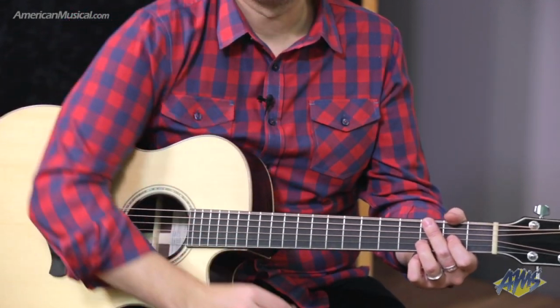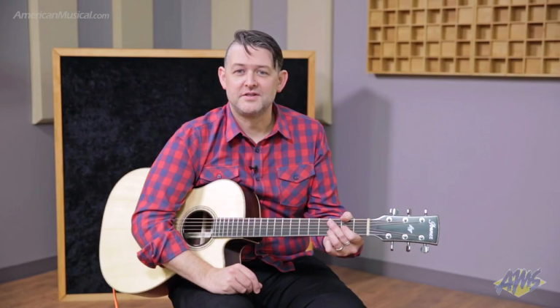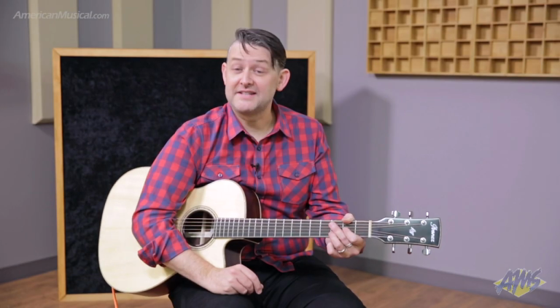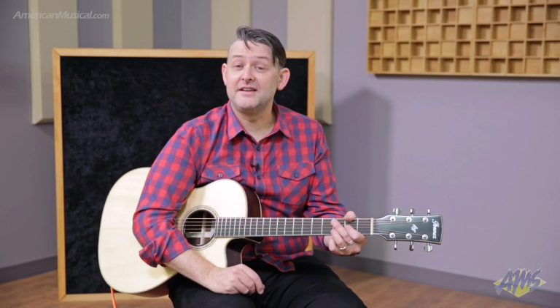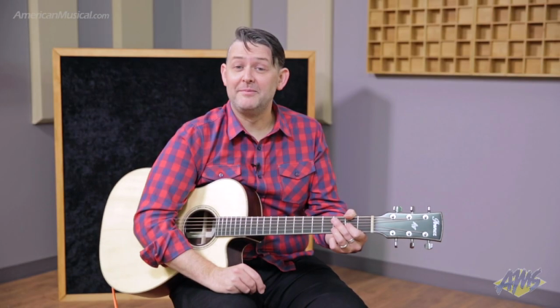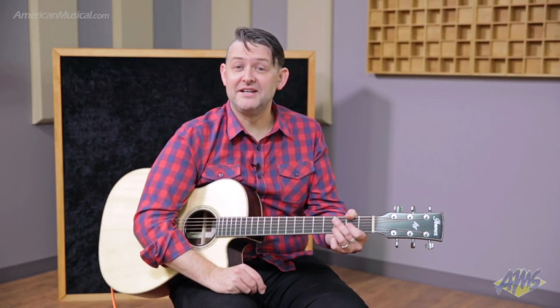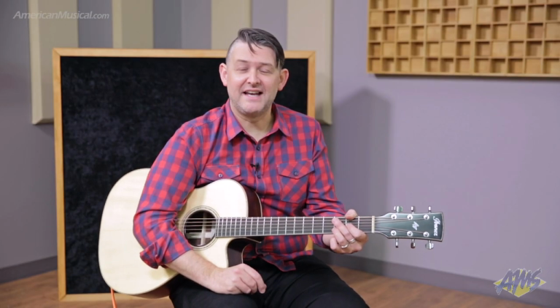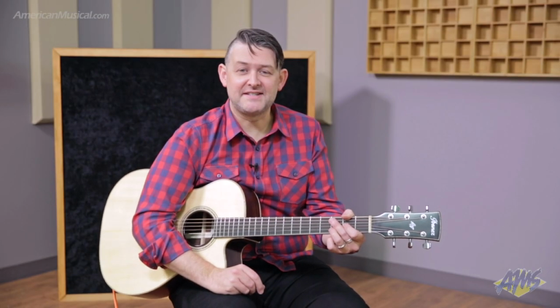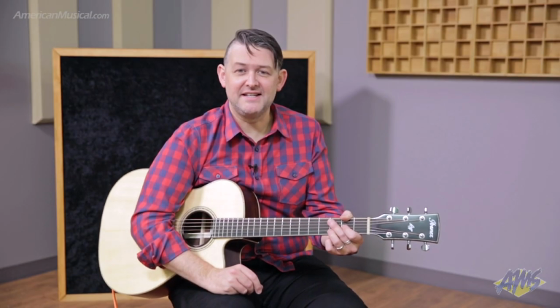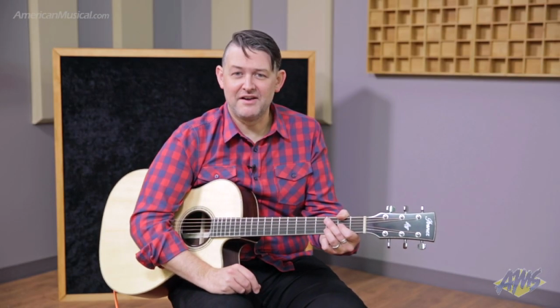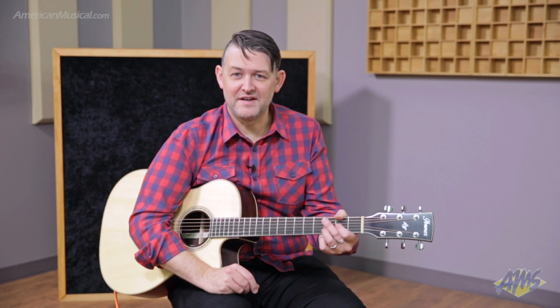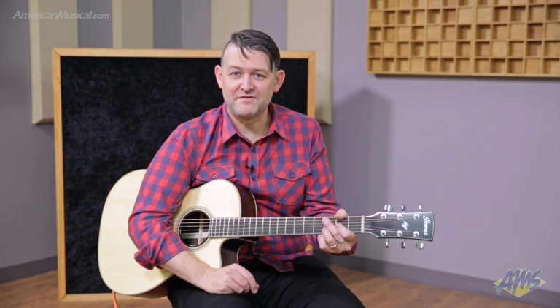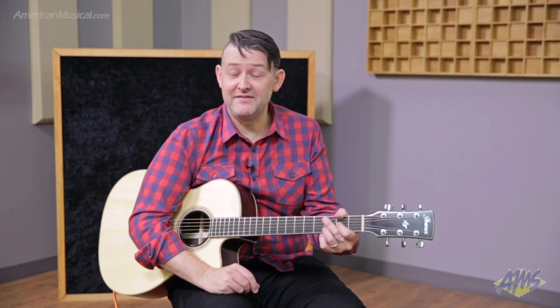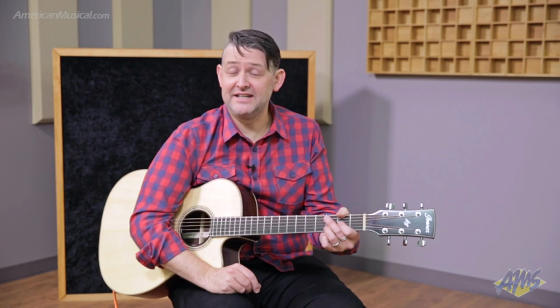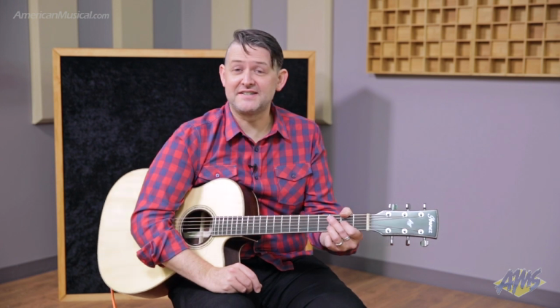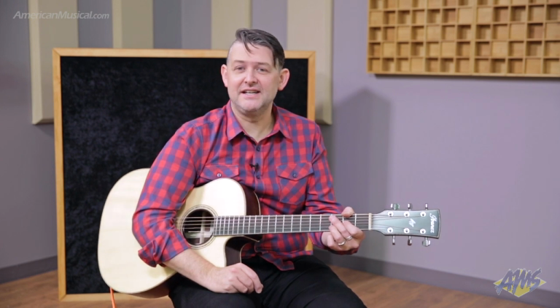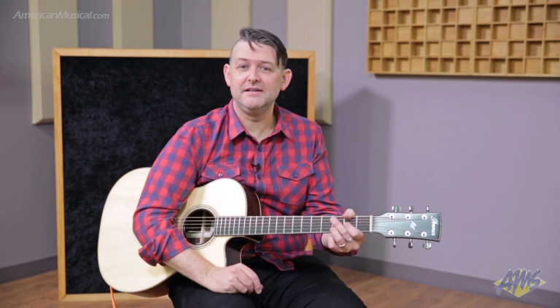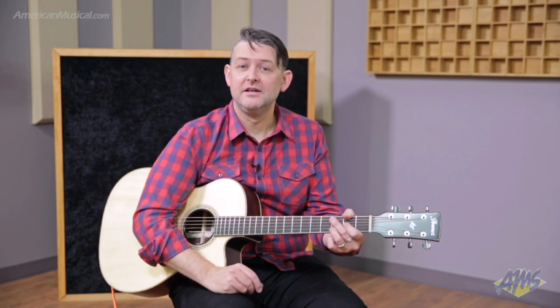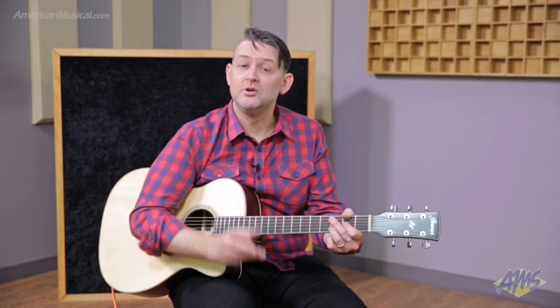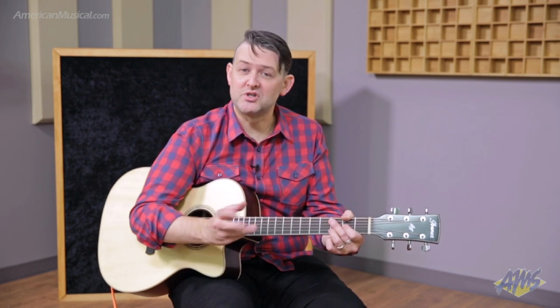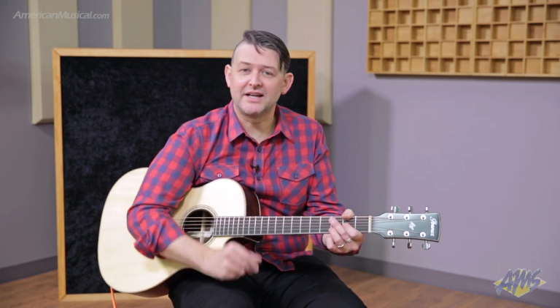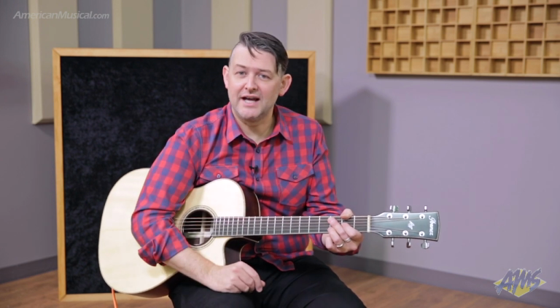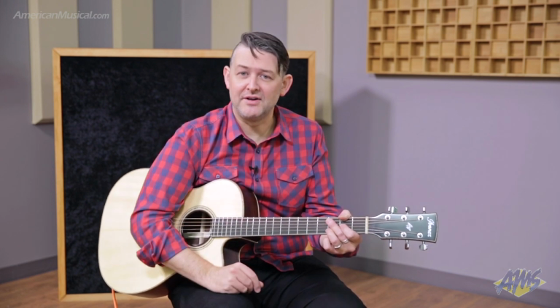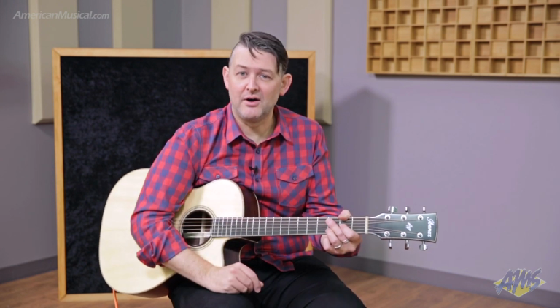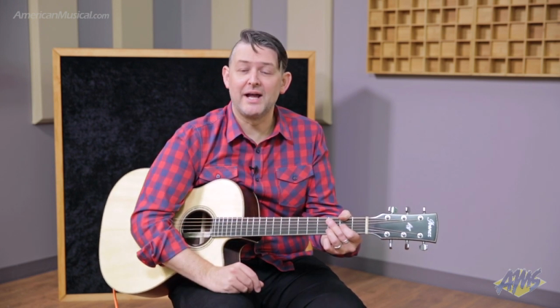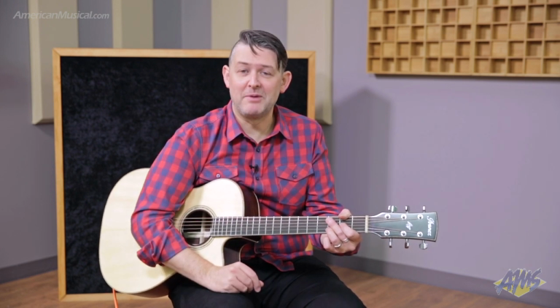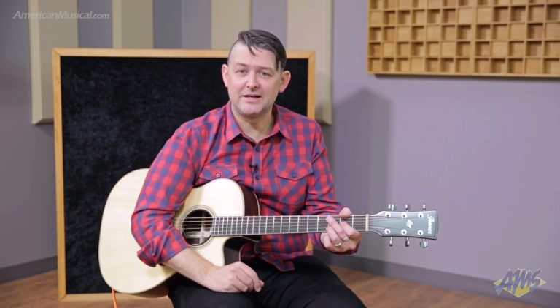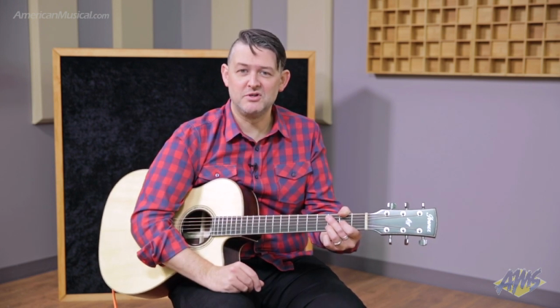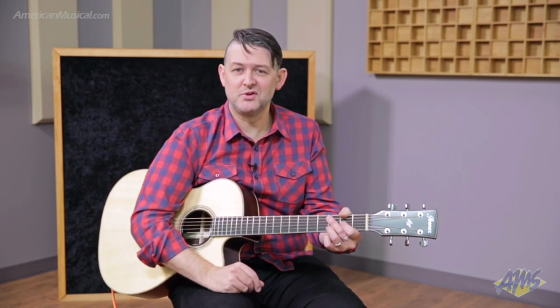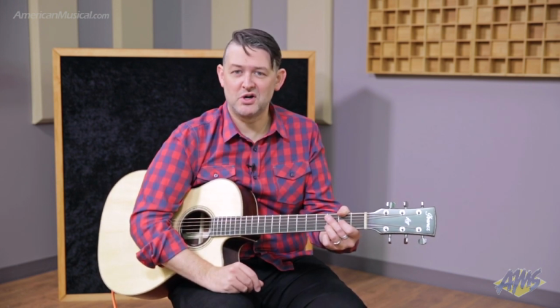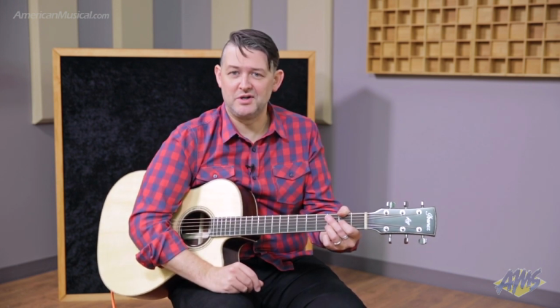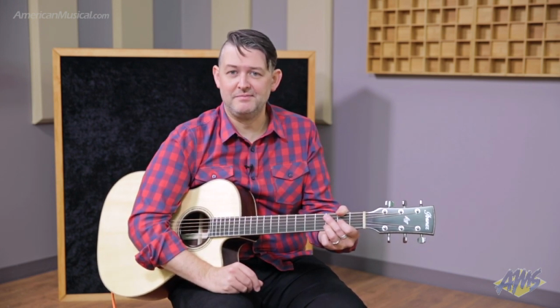So that's the Ibanez ACFS580CE. You can check it out now at AmericanMusical.com.